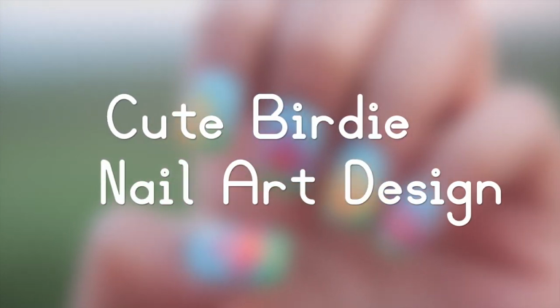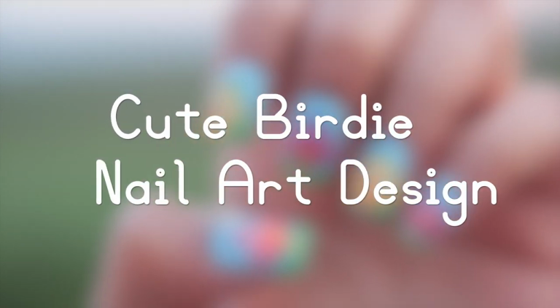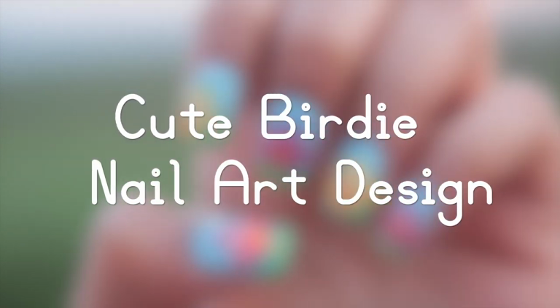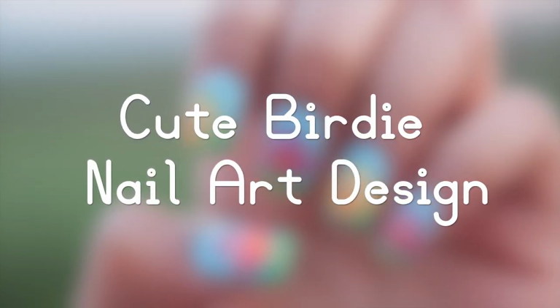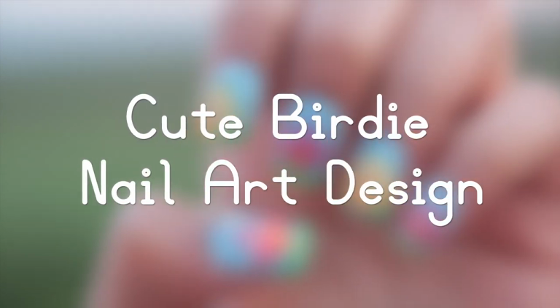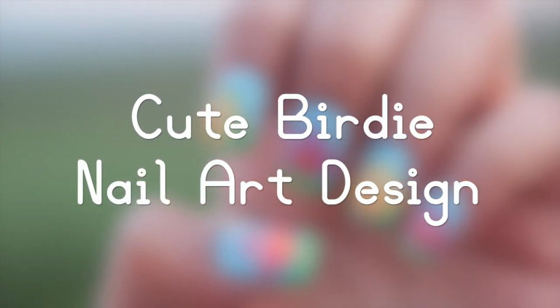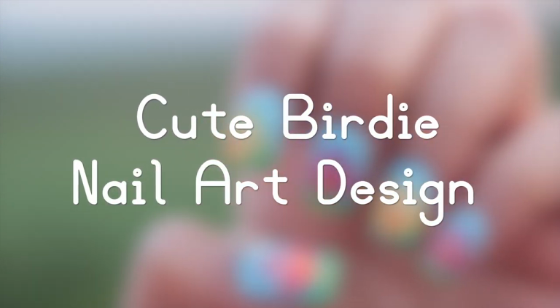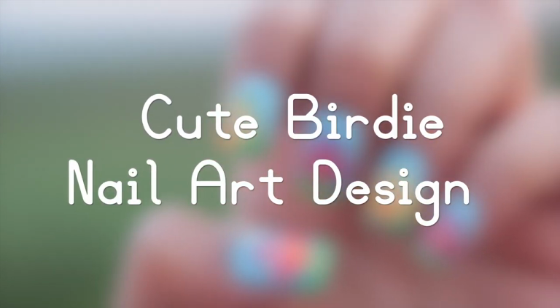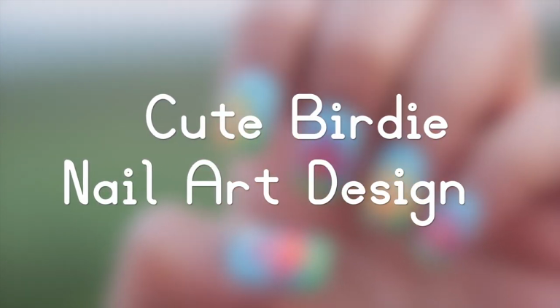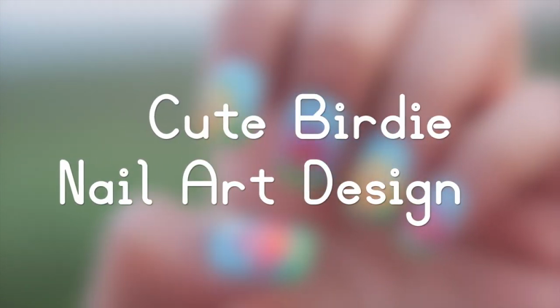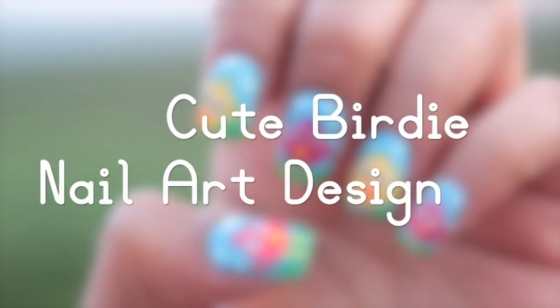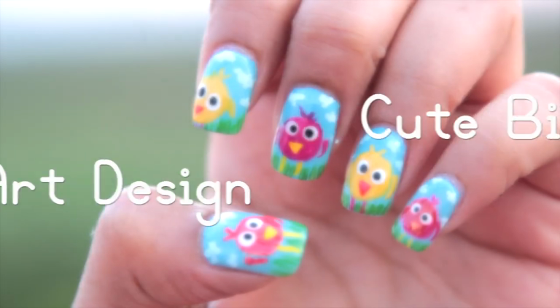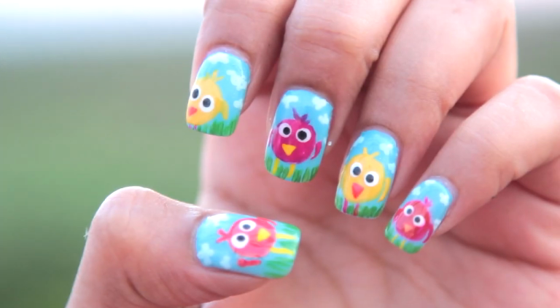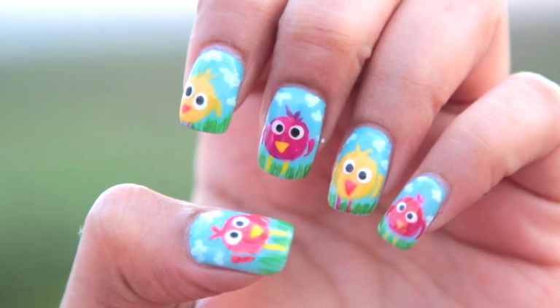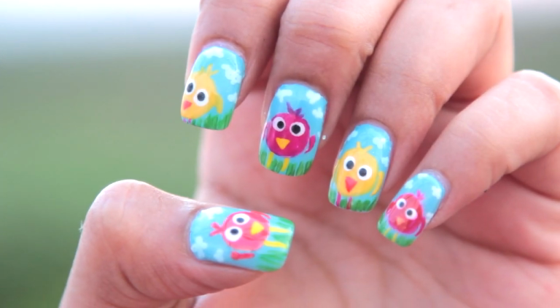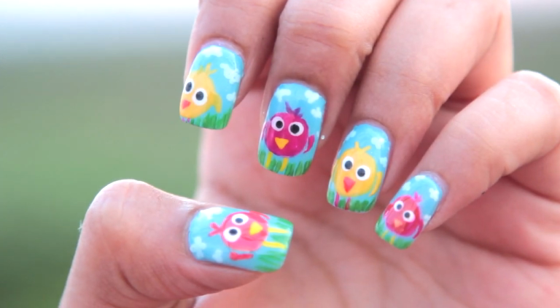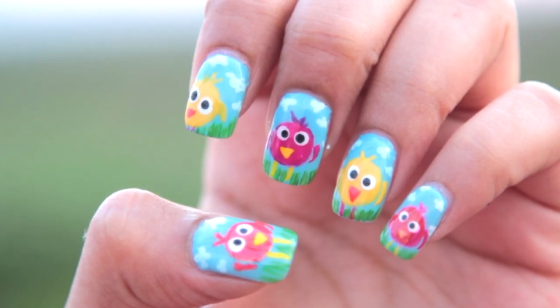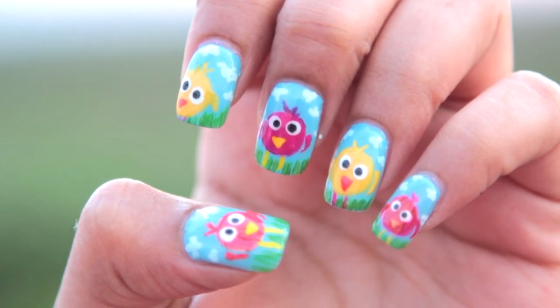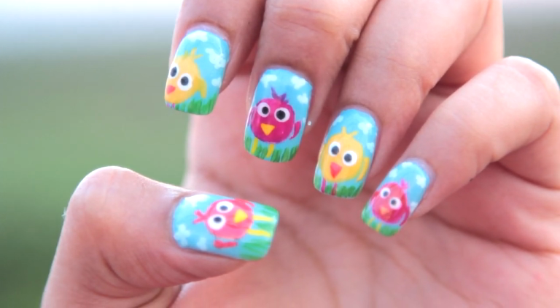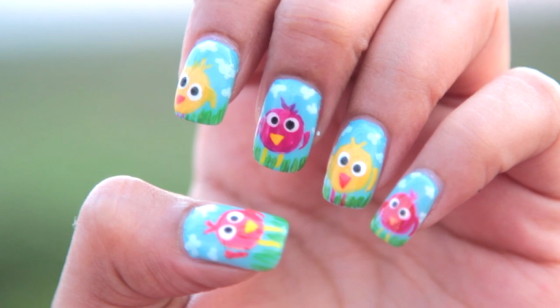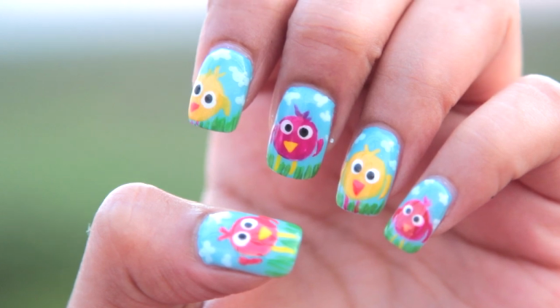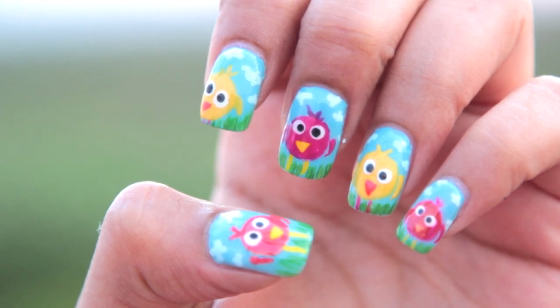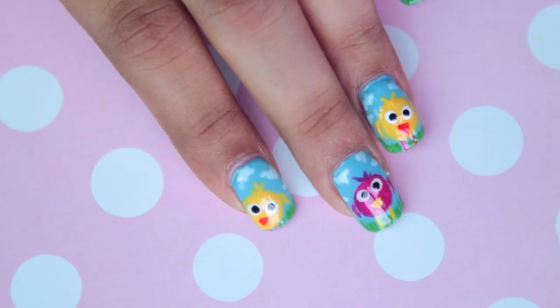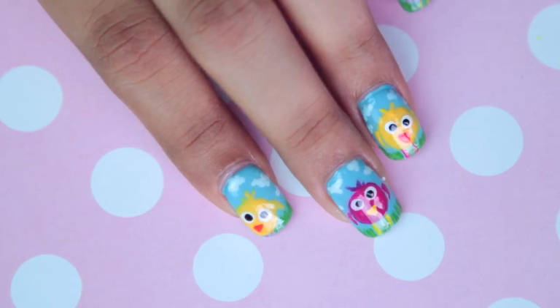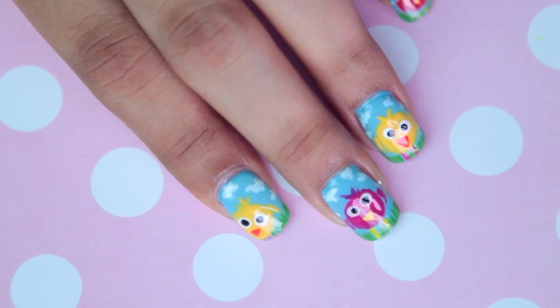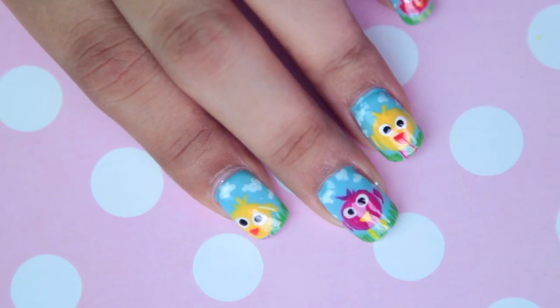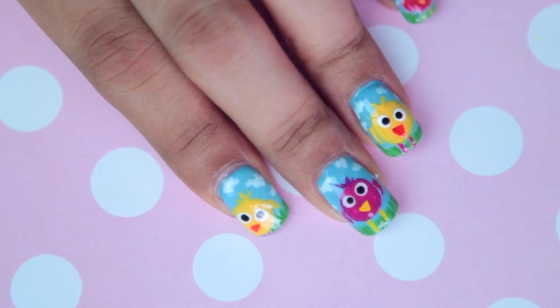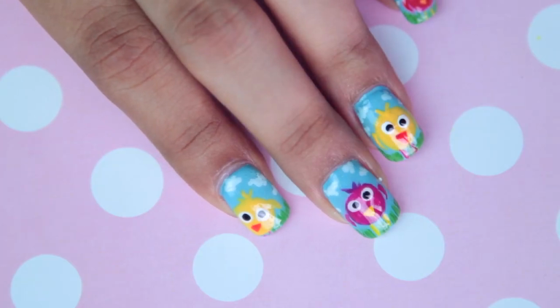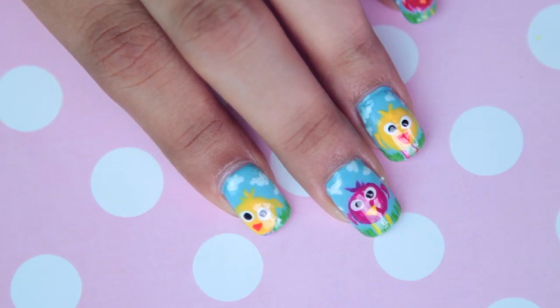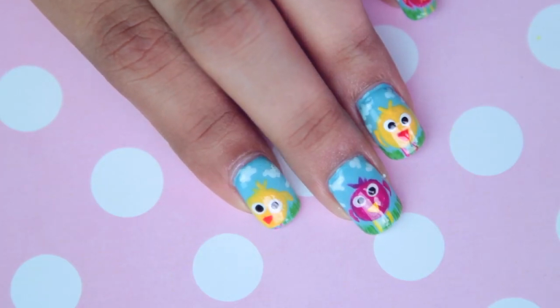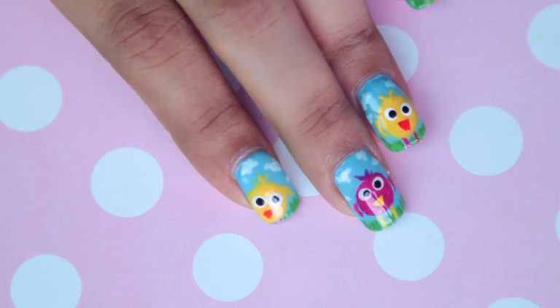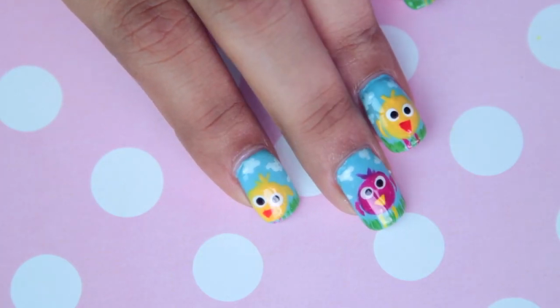Hi guys! So today I'll be showing you how to create this really cute birdie nail design. Aren't they so damn cute? So let's quickly get into the tutorial.